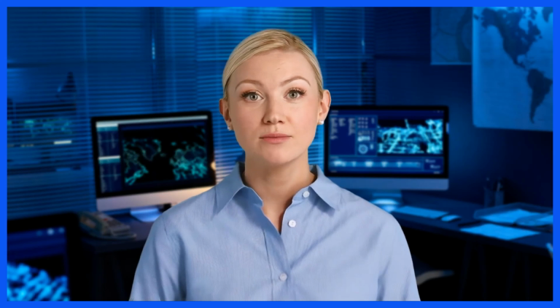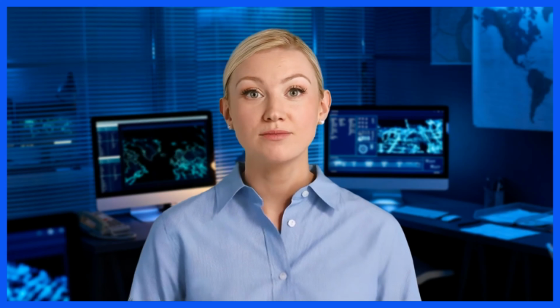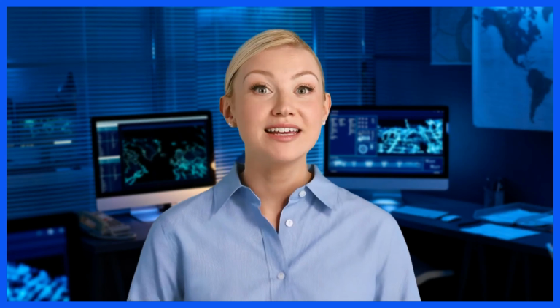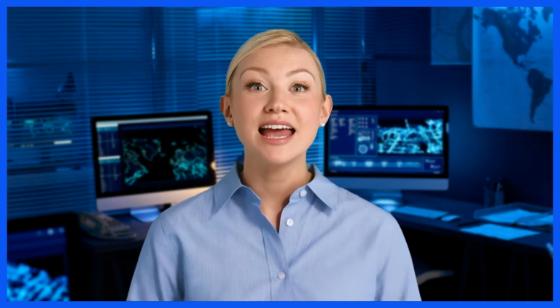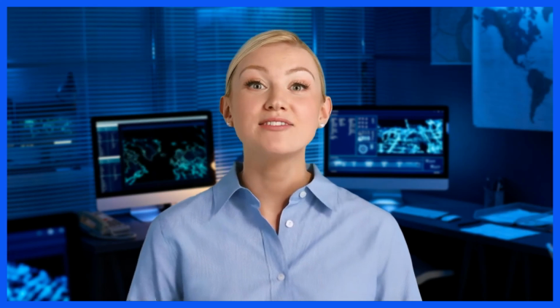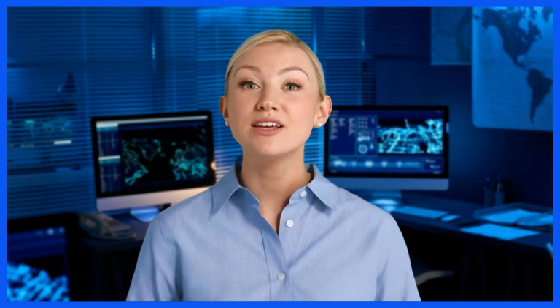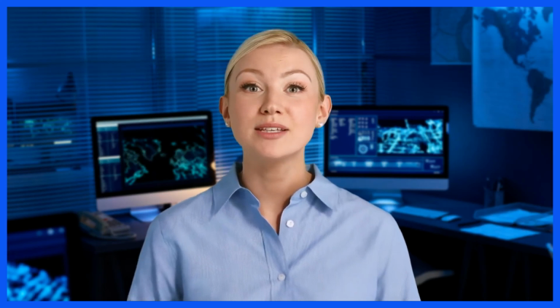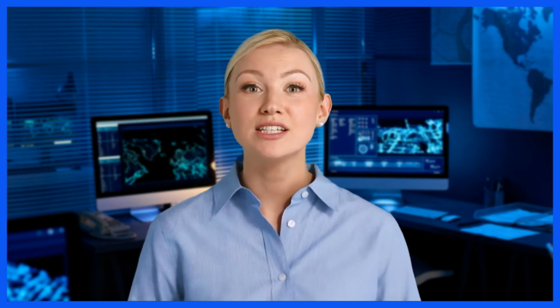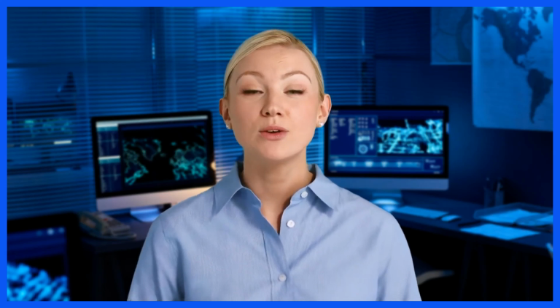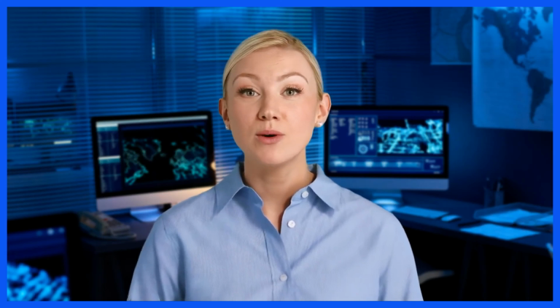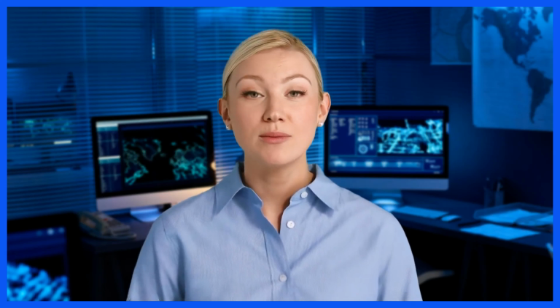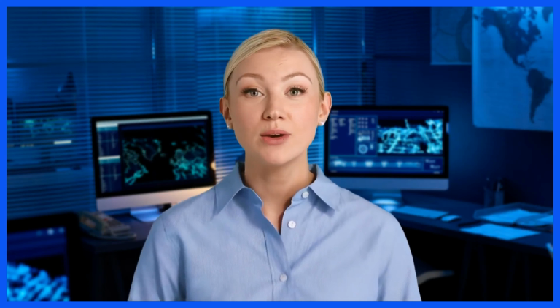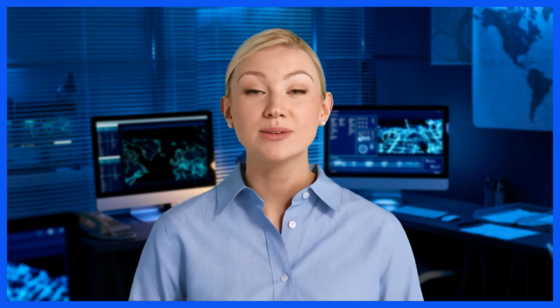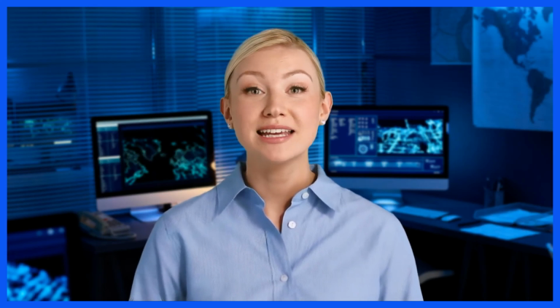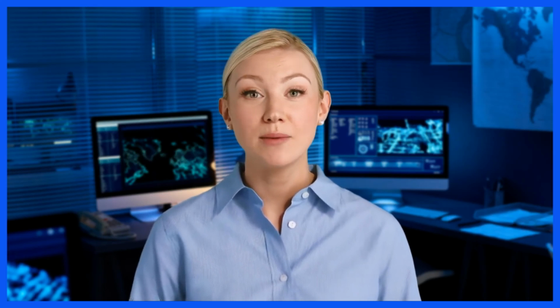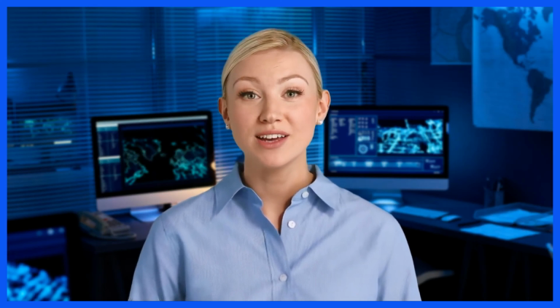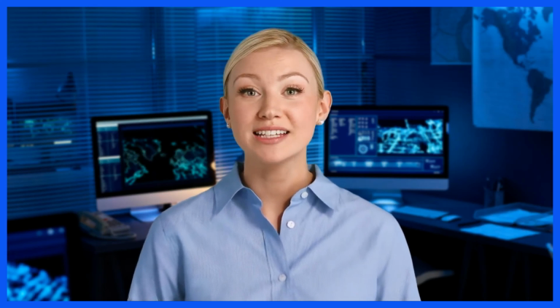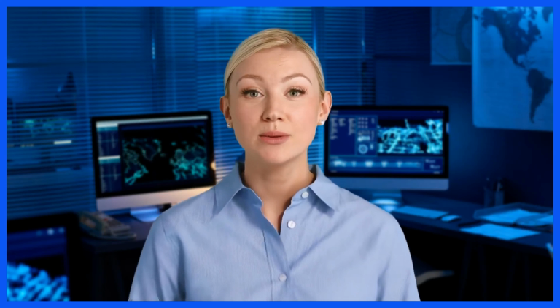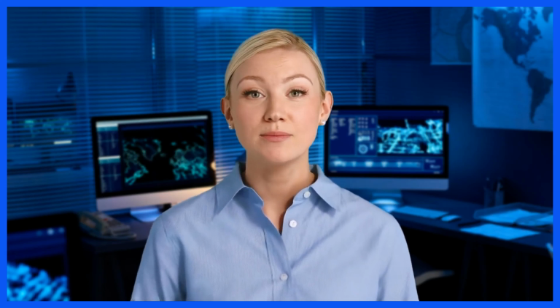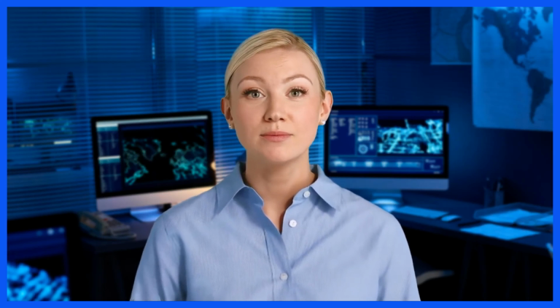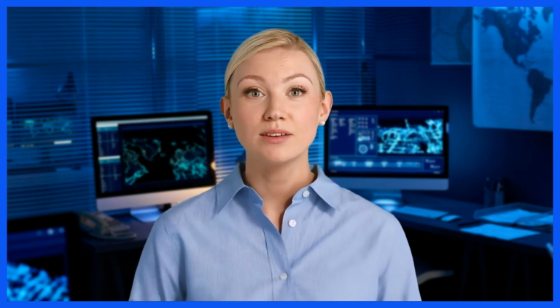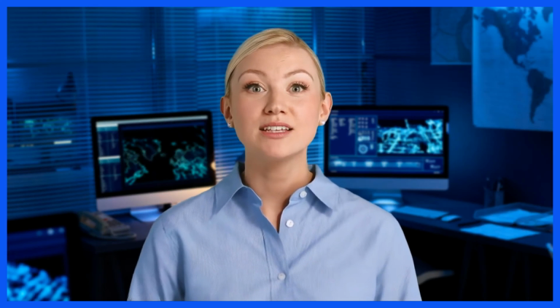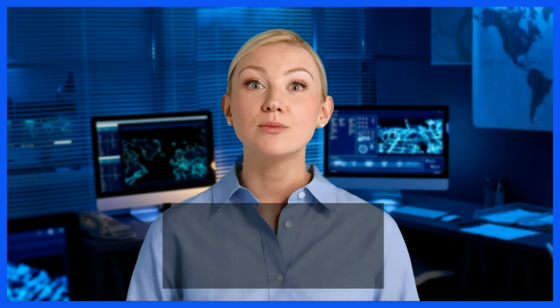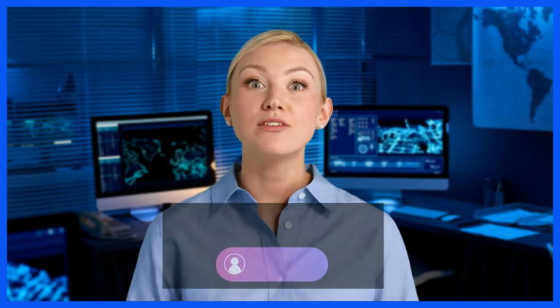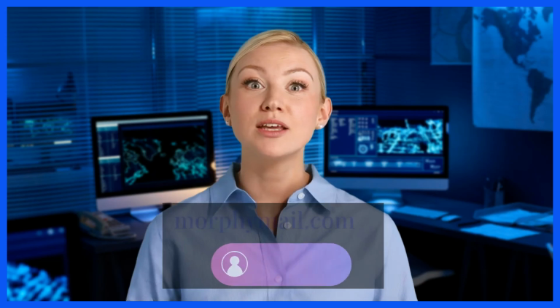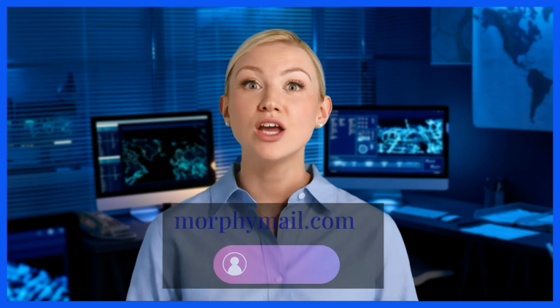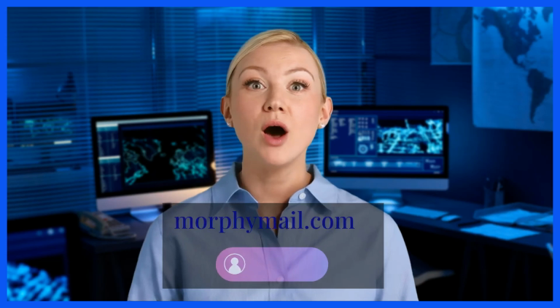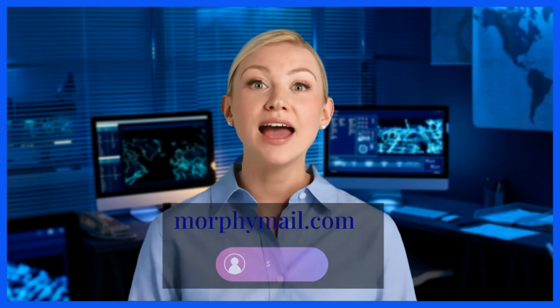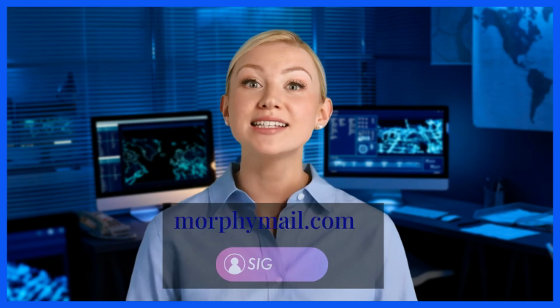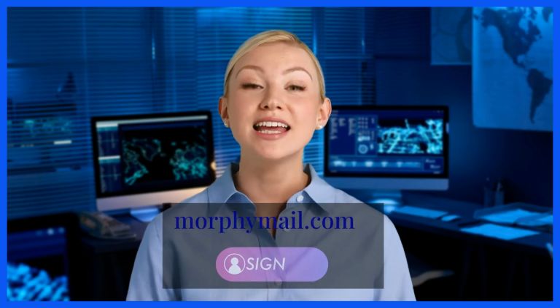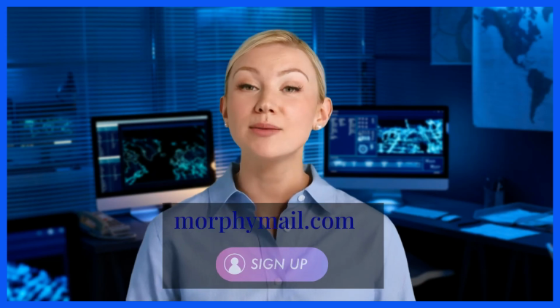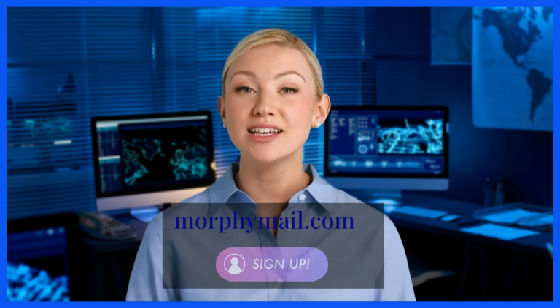Ready to elevate your business with Morphemail Cold Email Marketing Suite? Visit morphemail.com and sign up today.